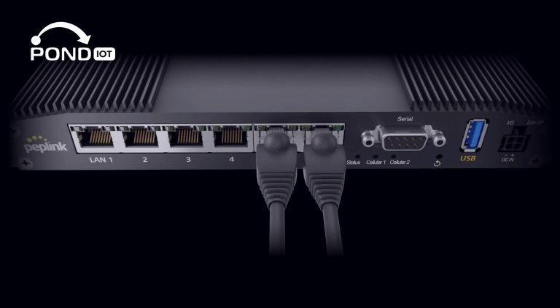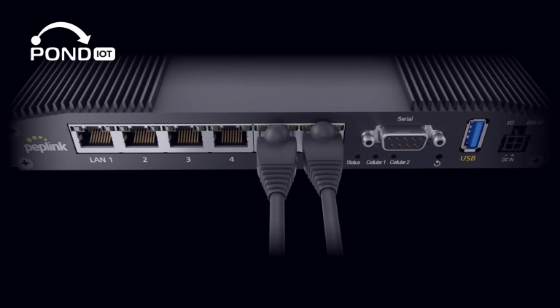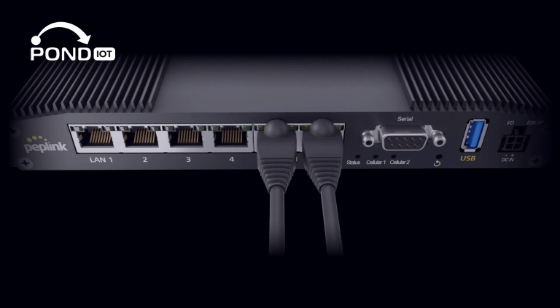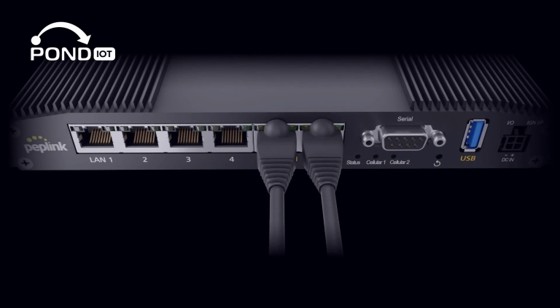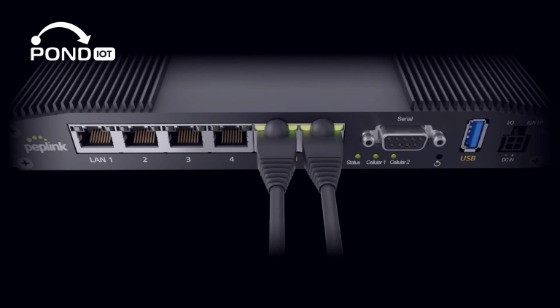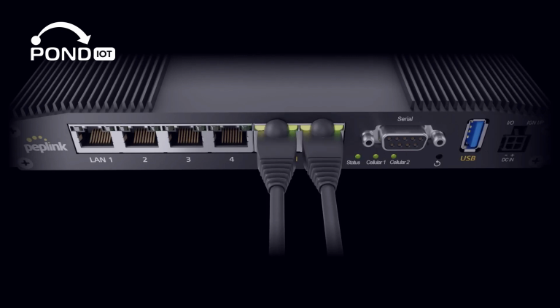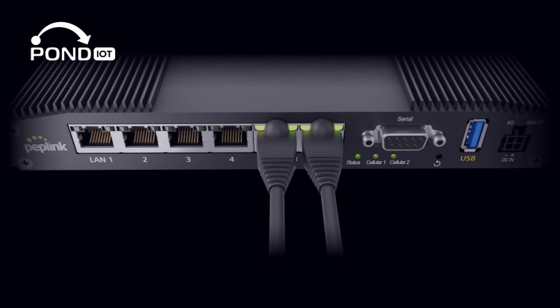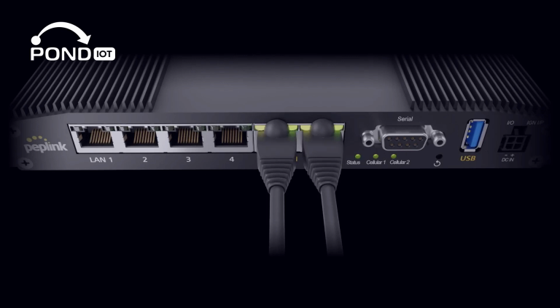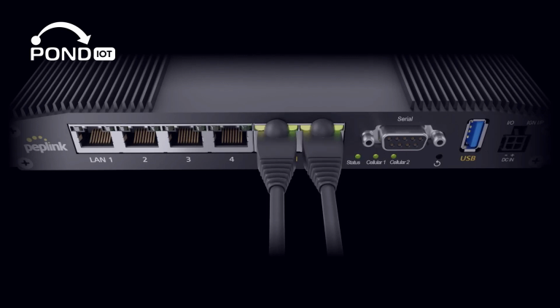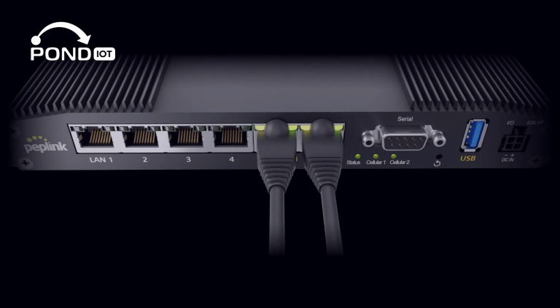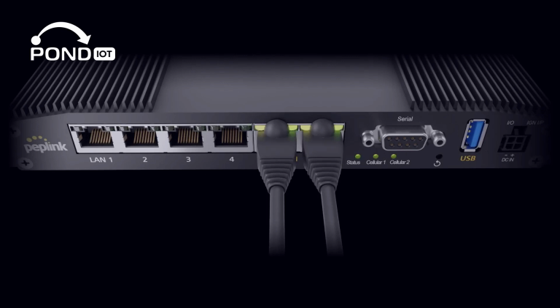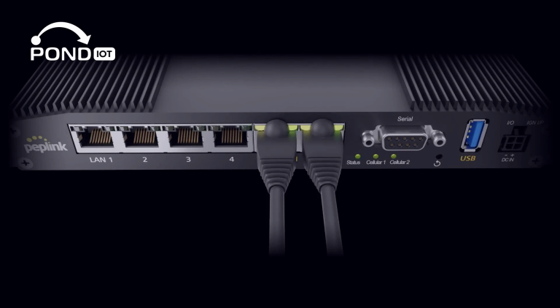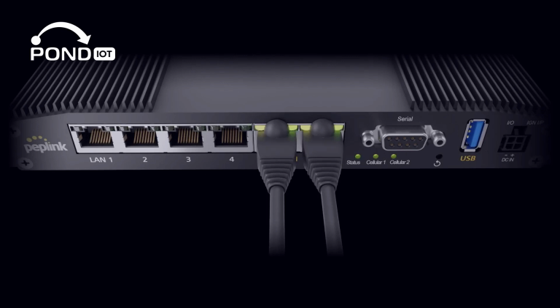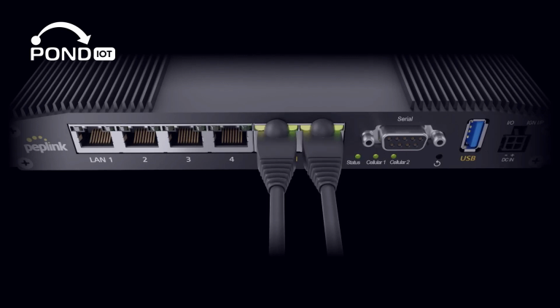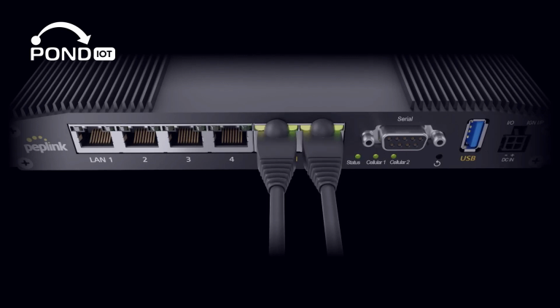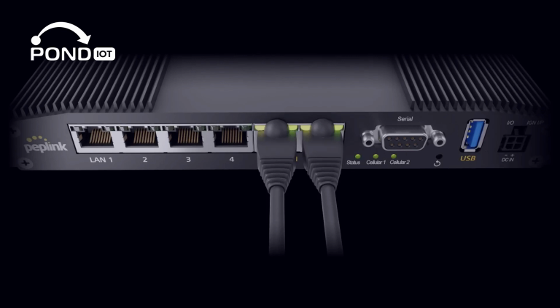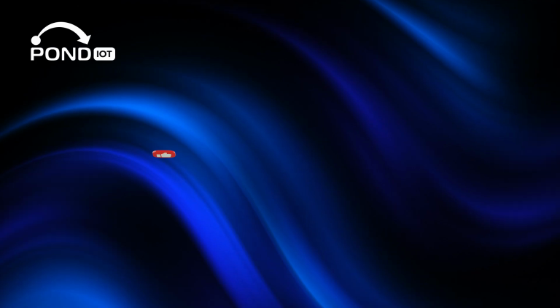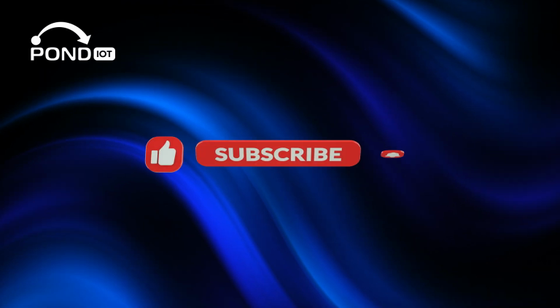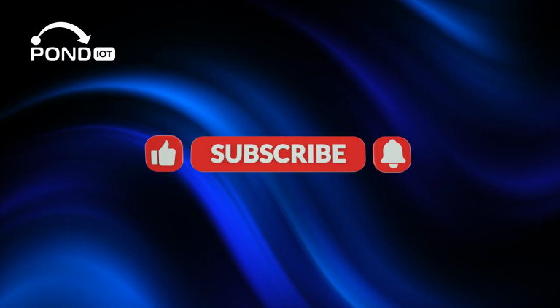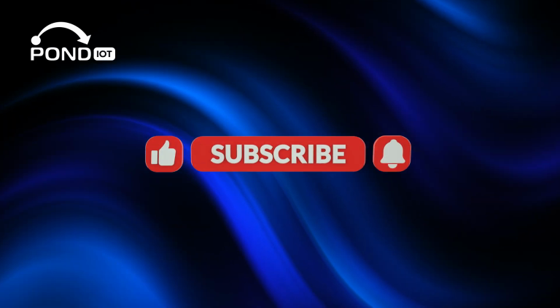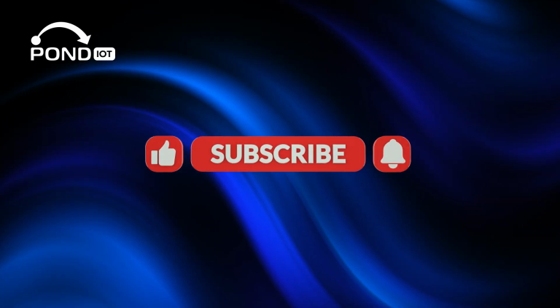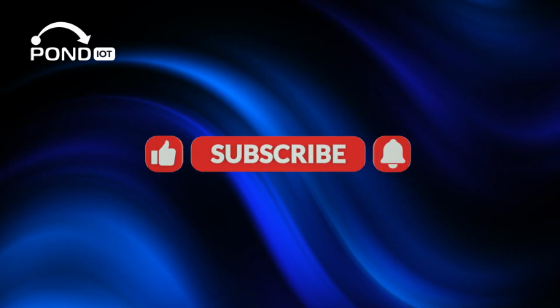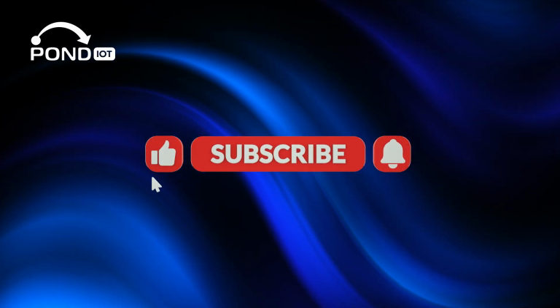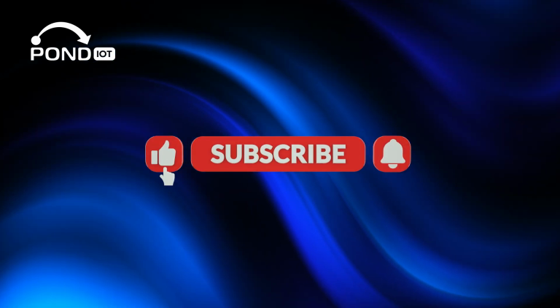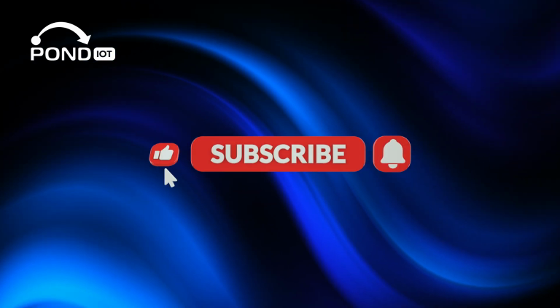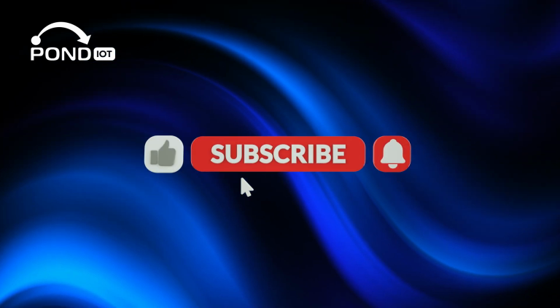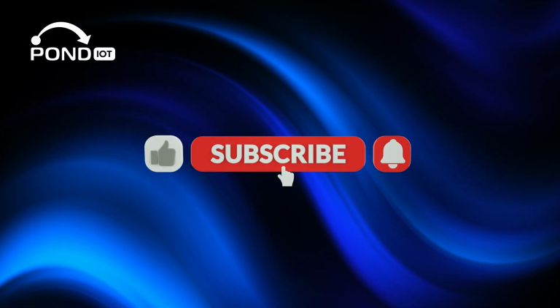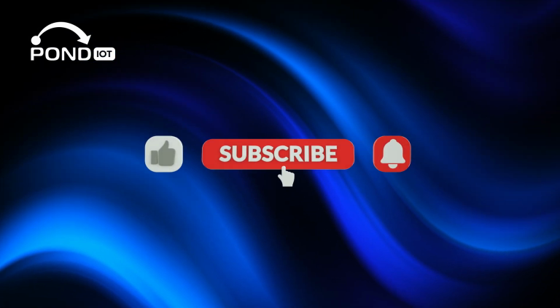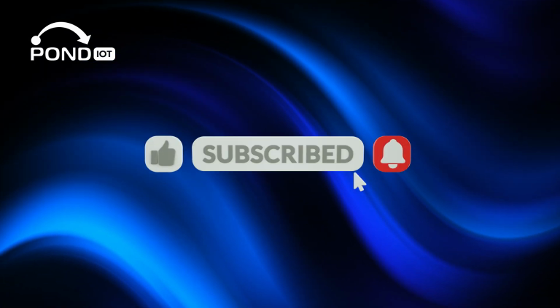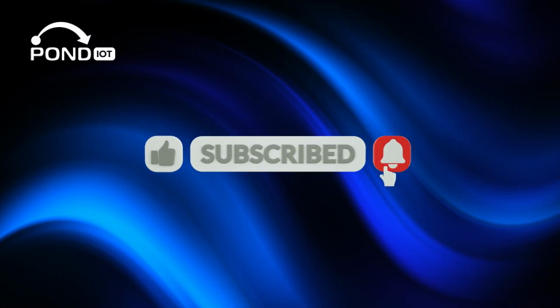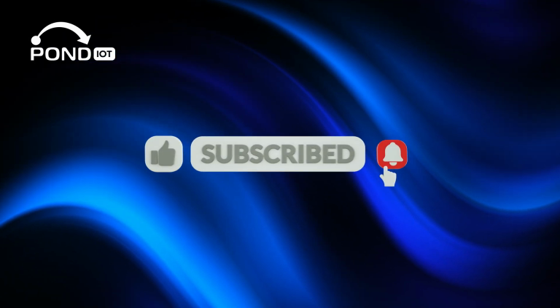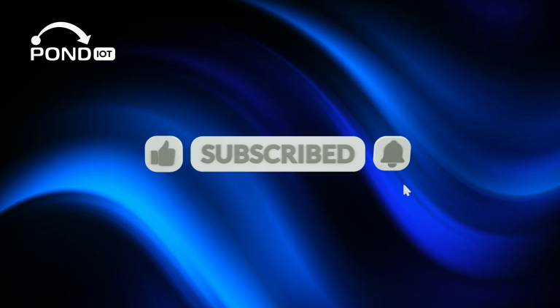But before we dive in, make sure to hit that like button and subscribe for more videos.